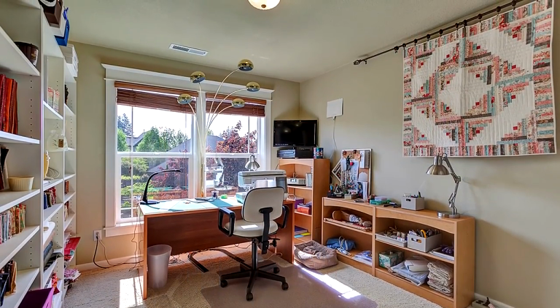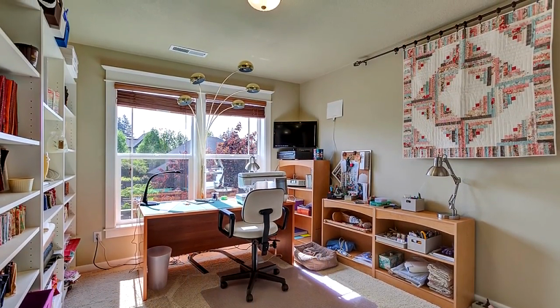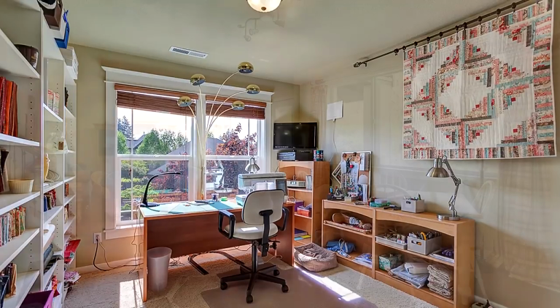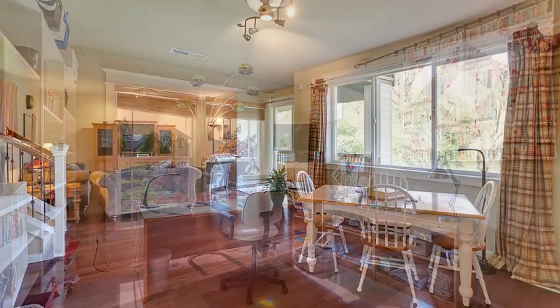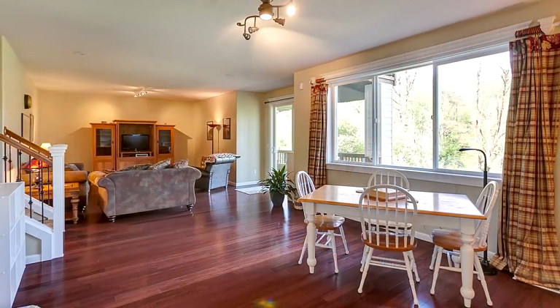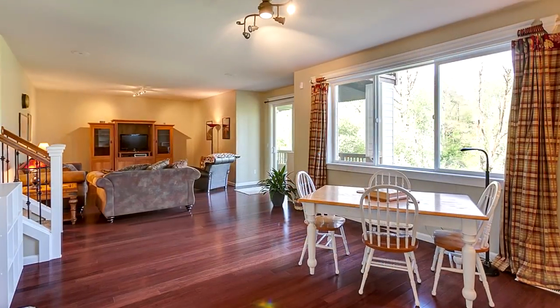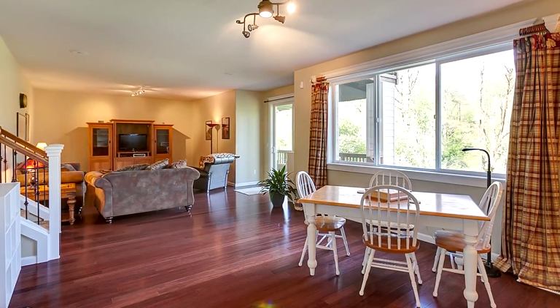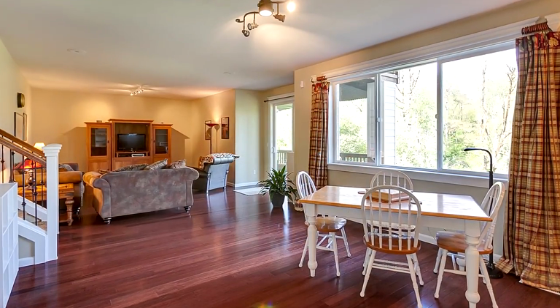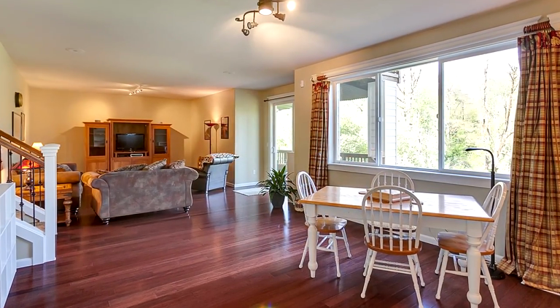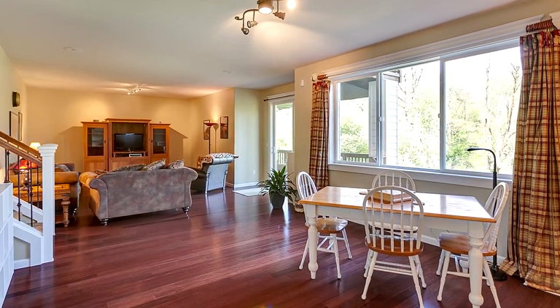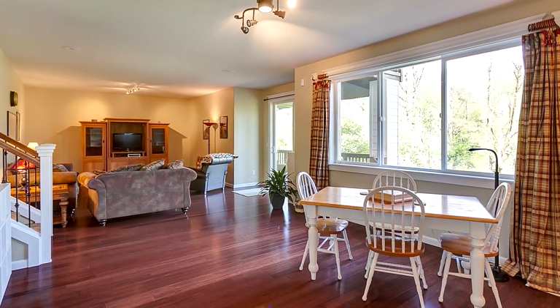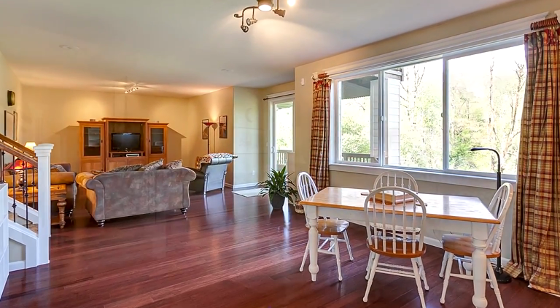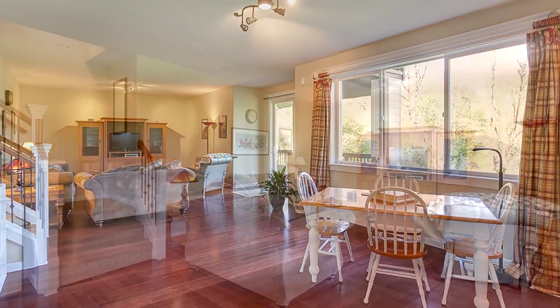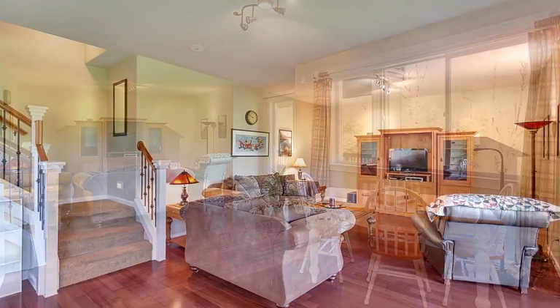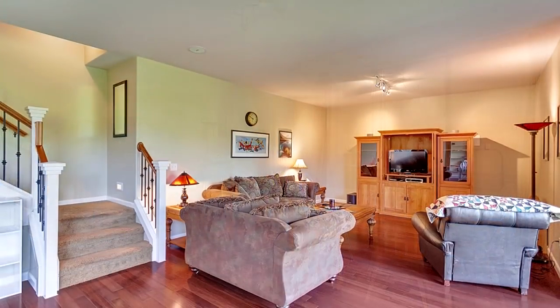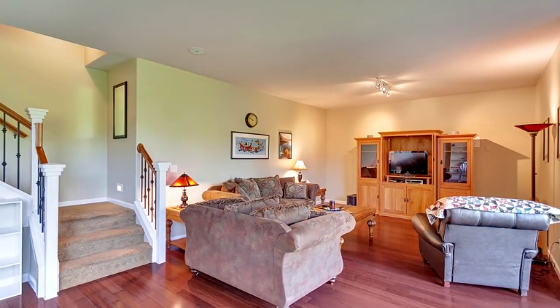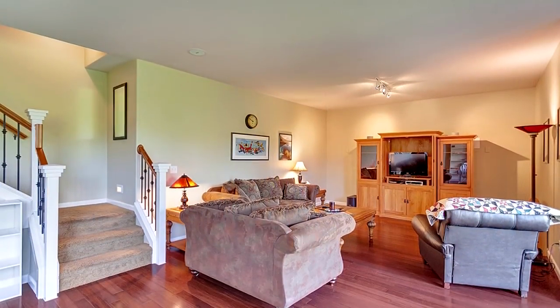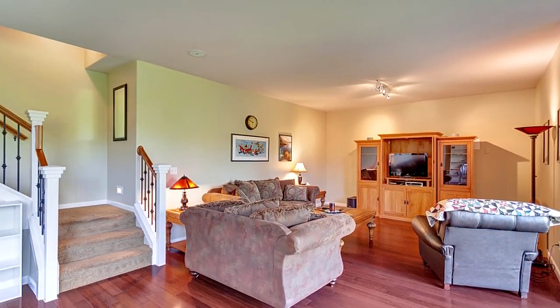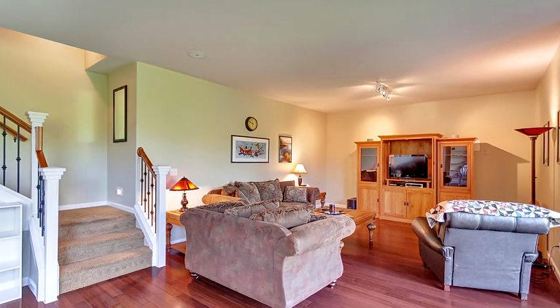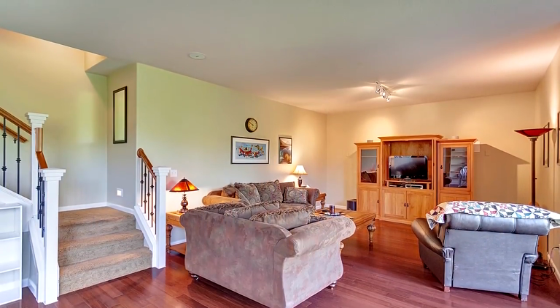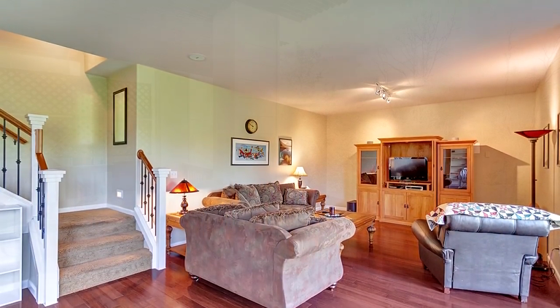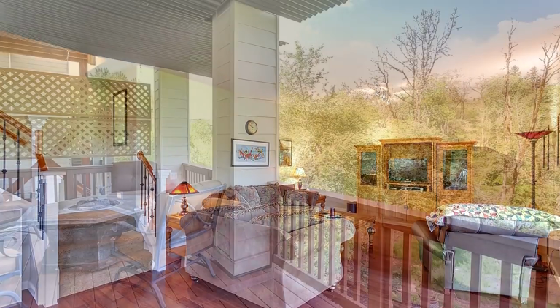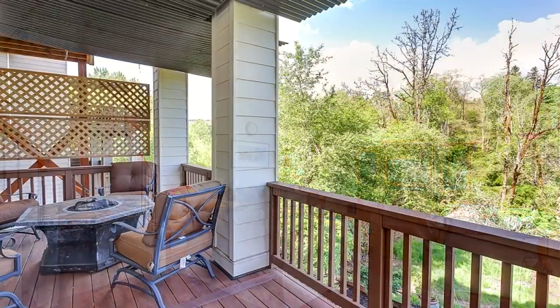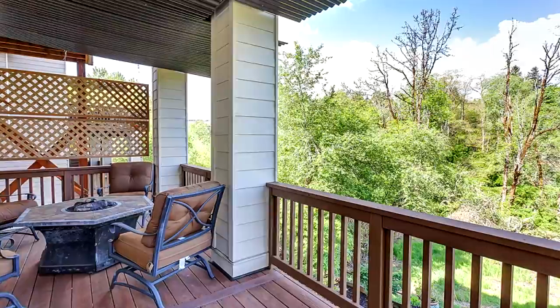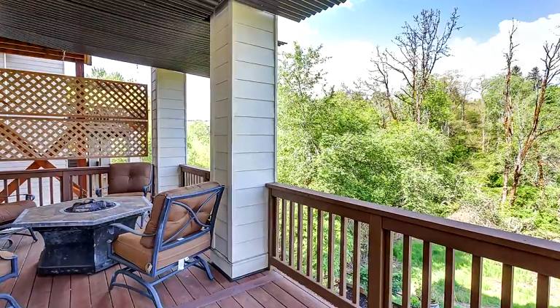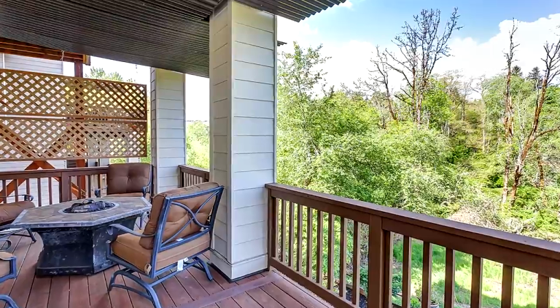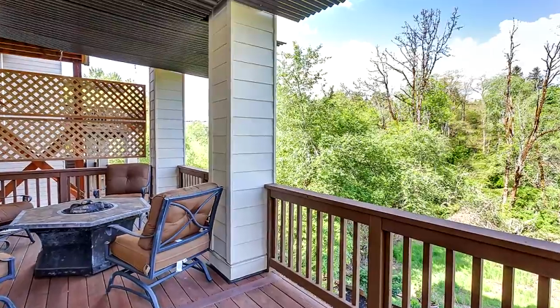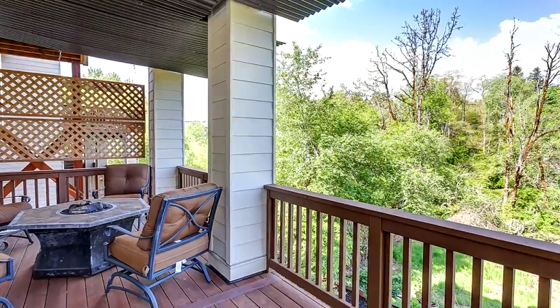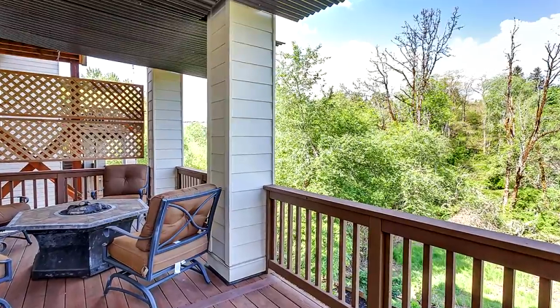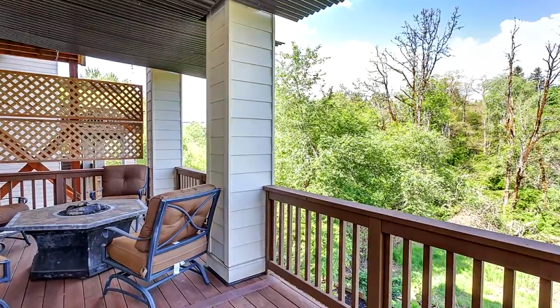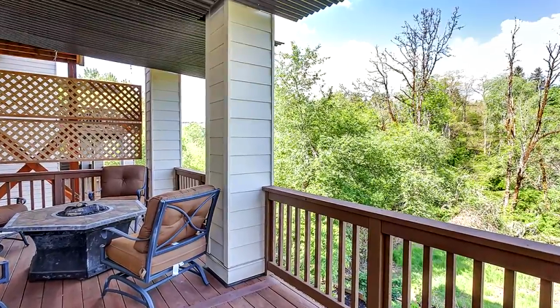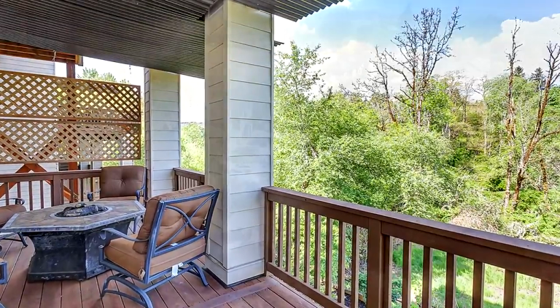On the lower level, a huge bonus room is ready to become a favorite place for family and friends. It has direct access to a covered deck.